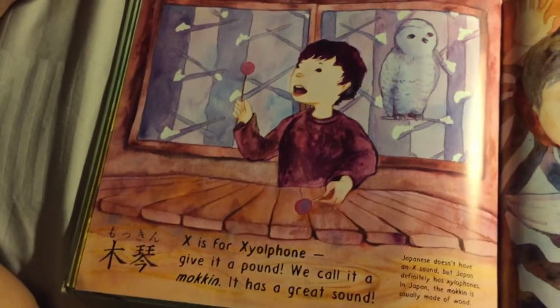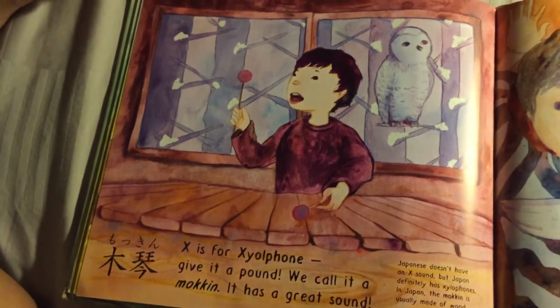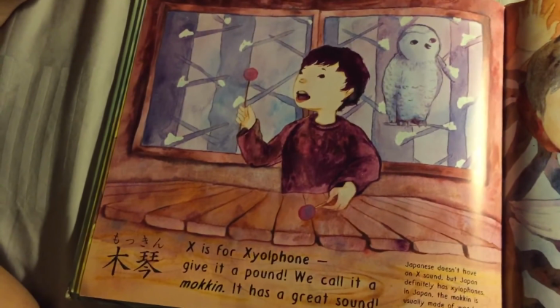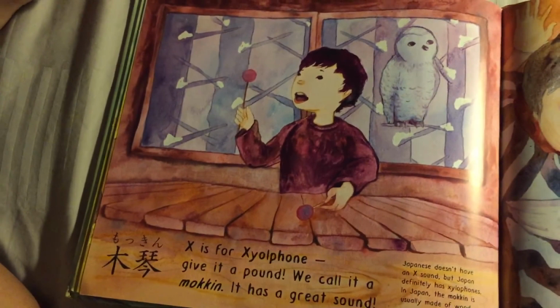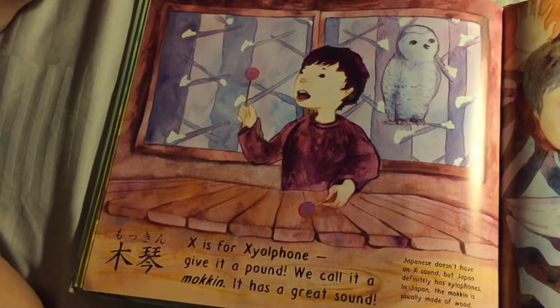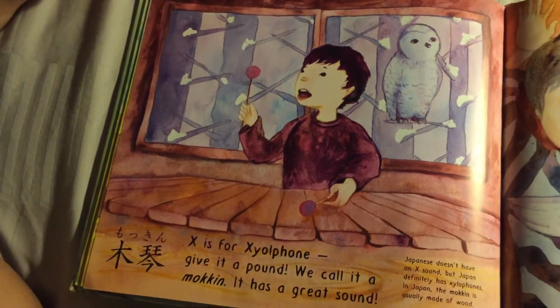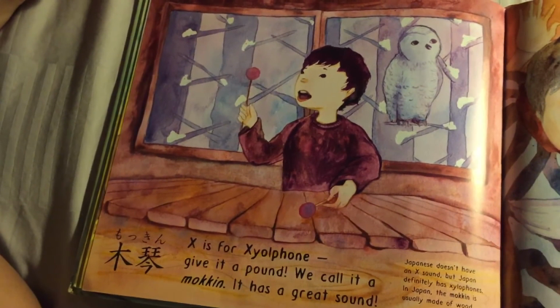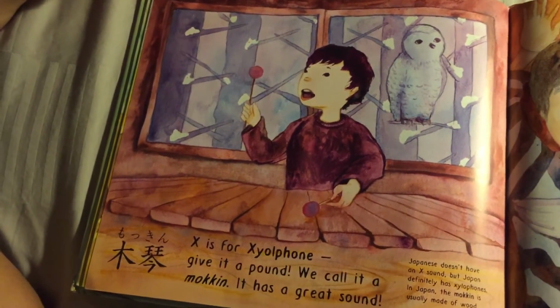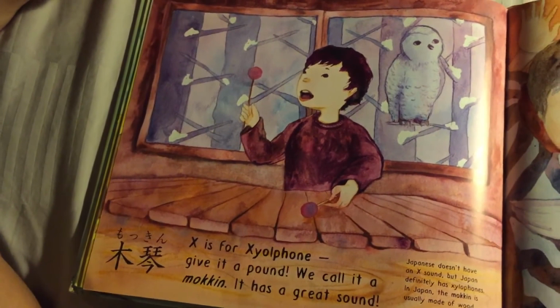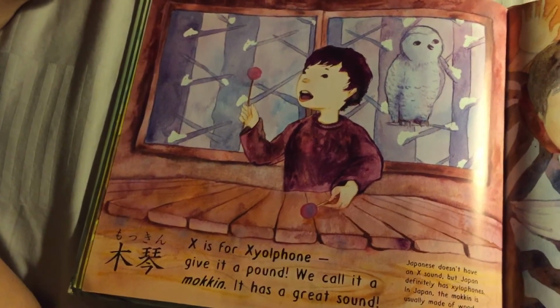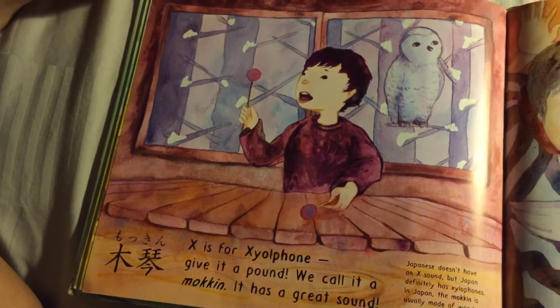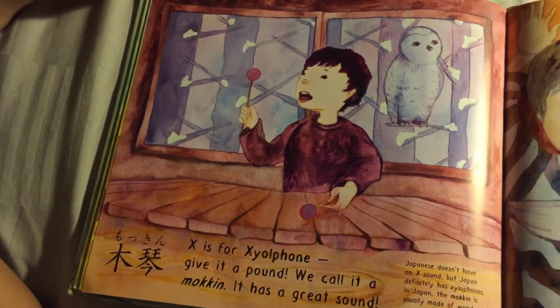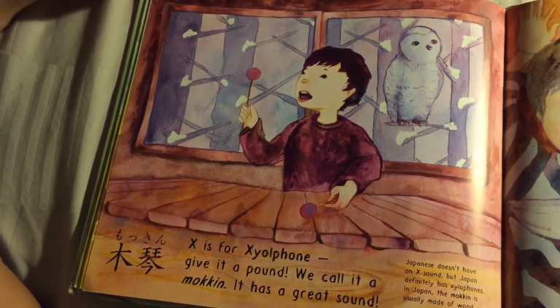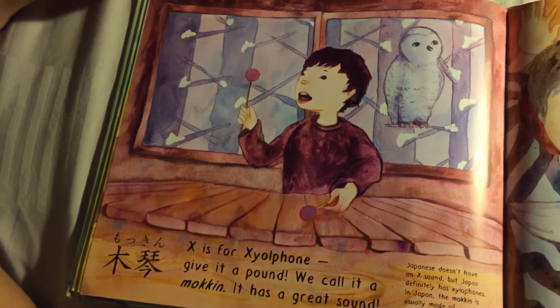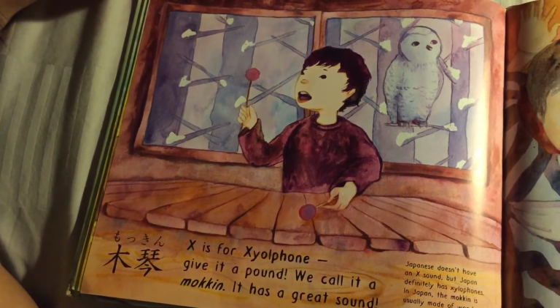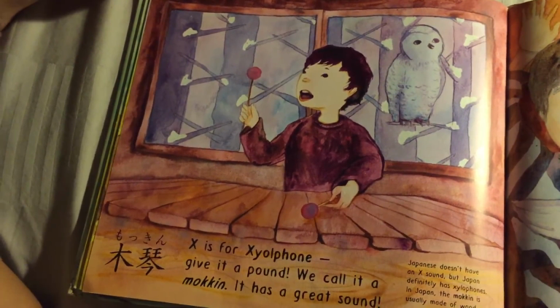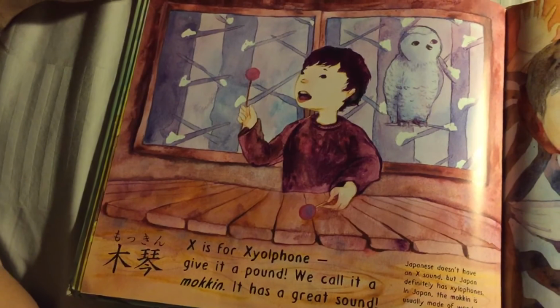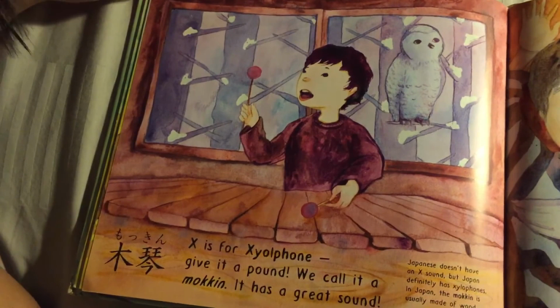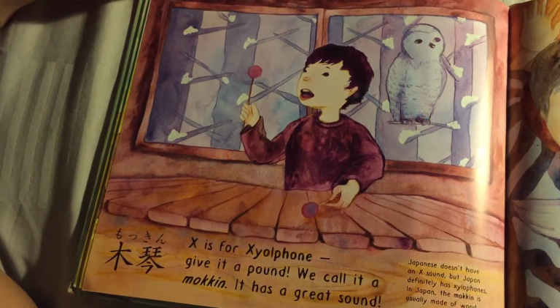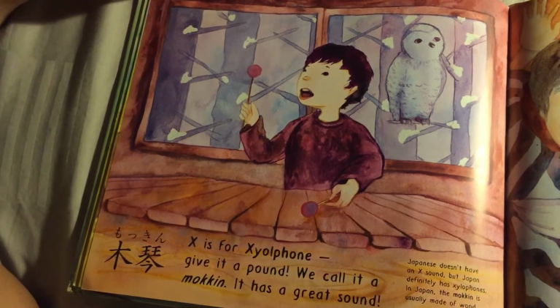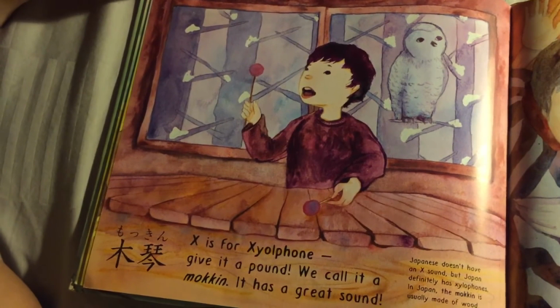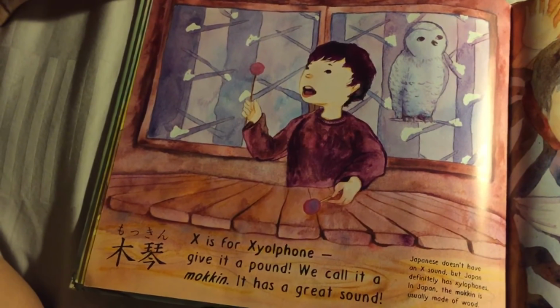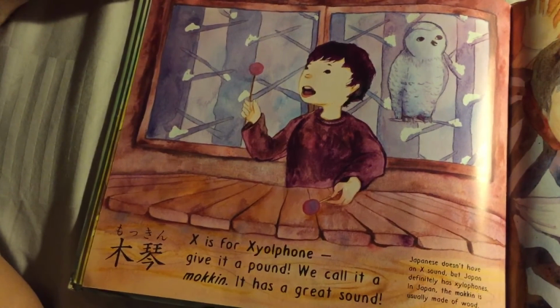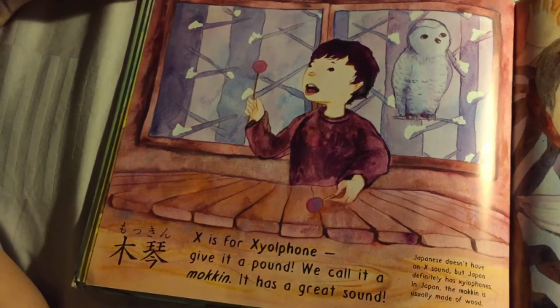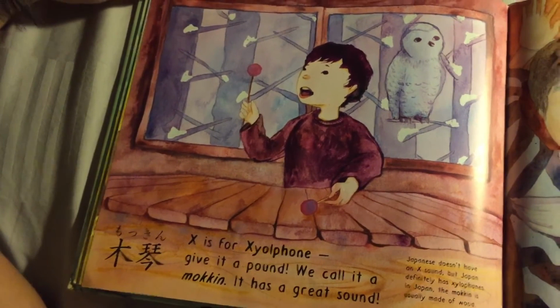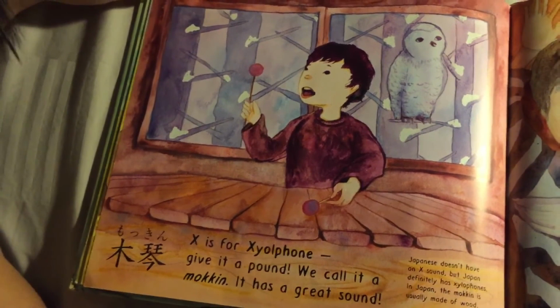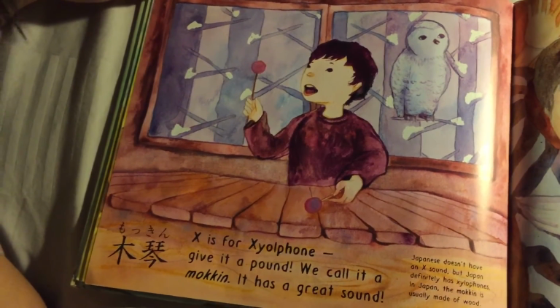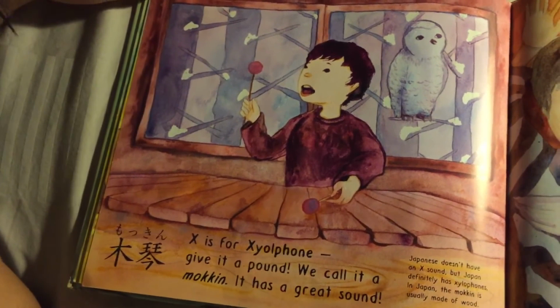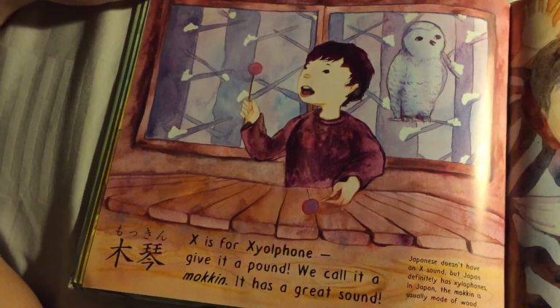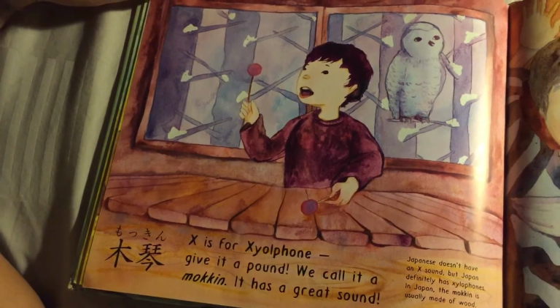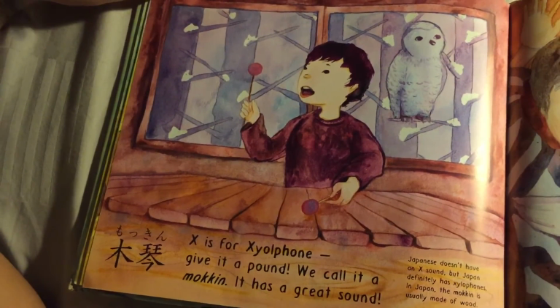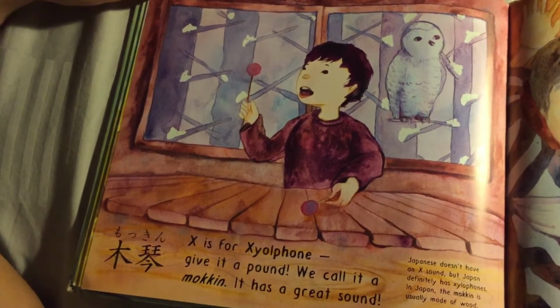X is for Xylophone — give it a pound. We call it a Mokin. Mokin — it has a great sound.